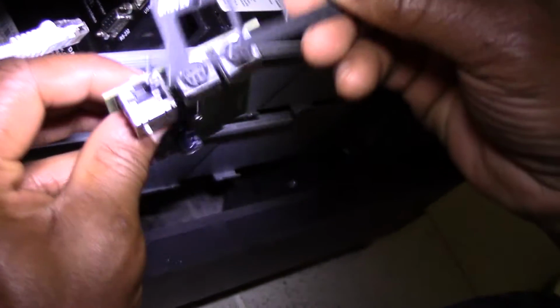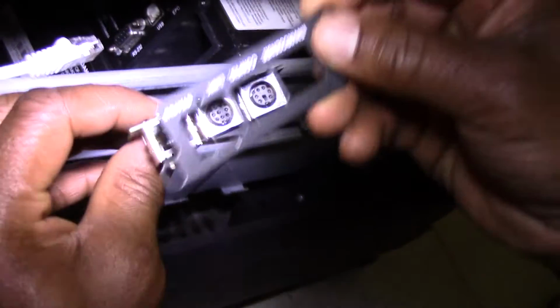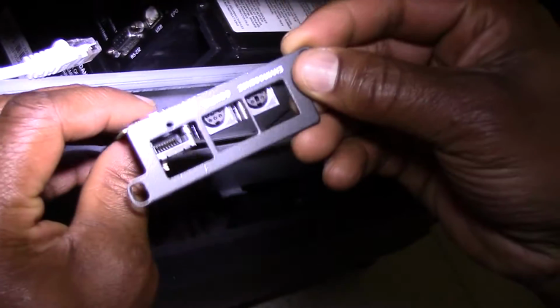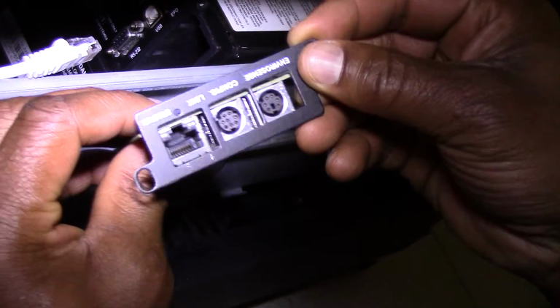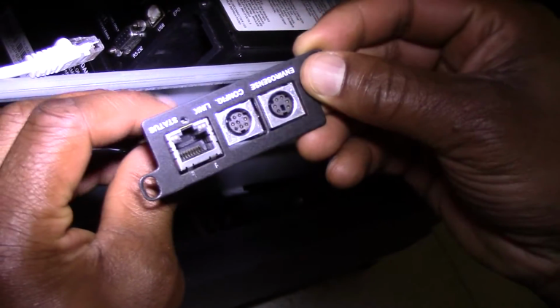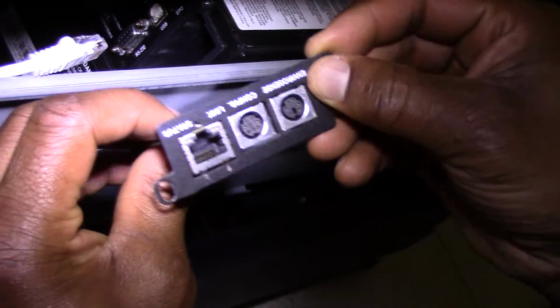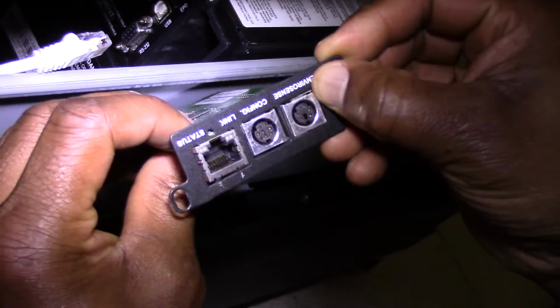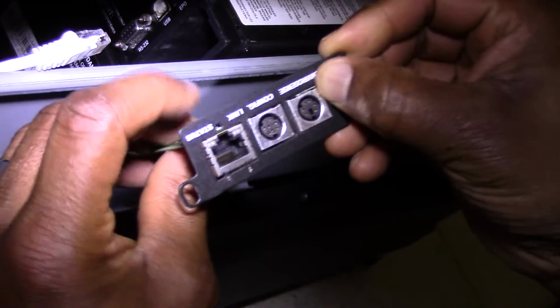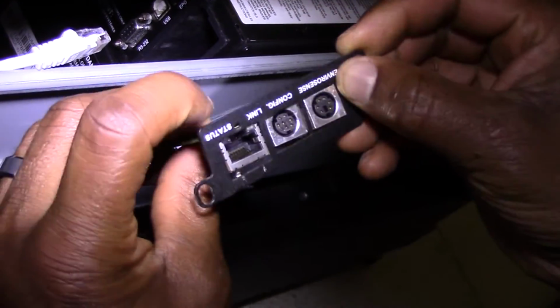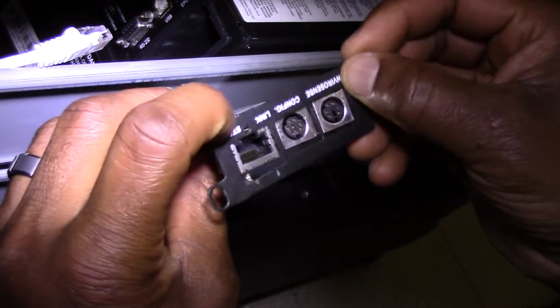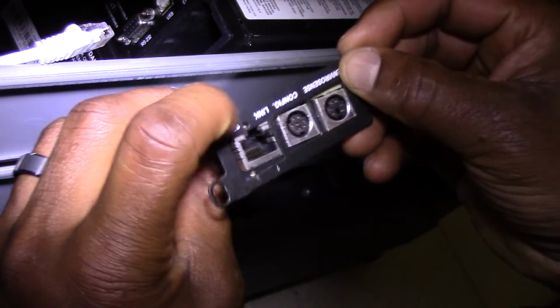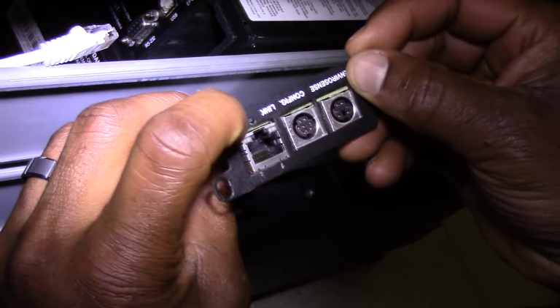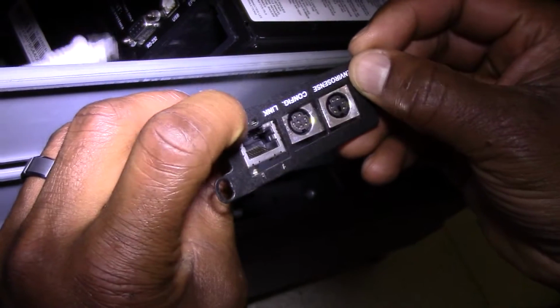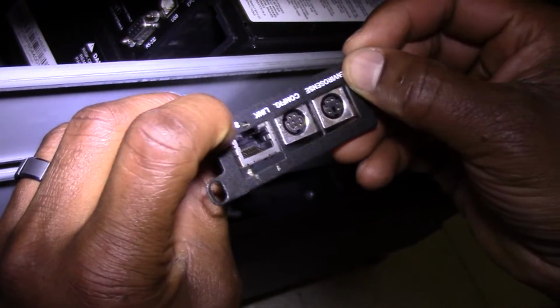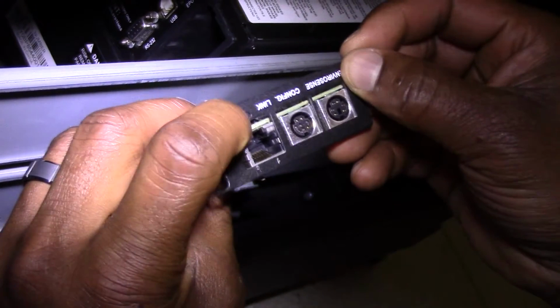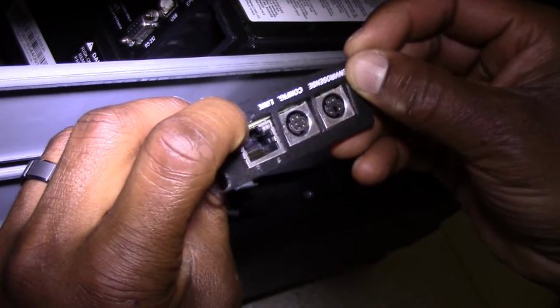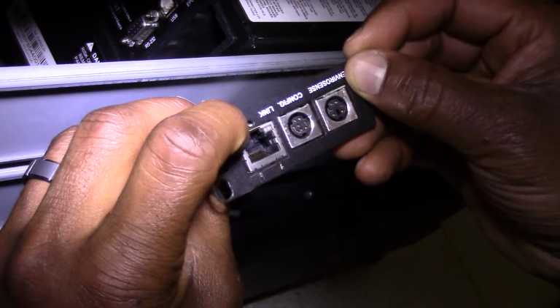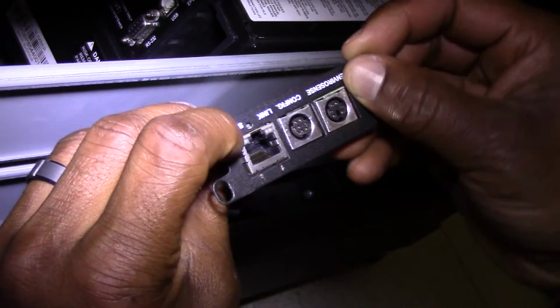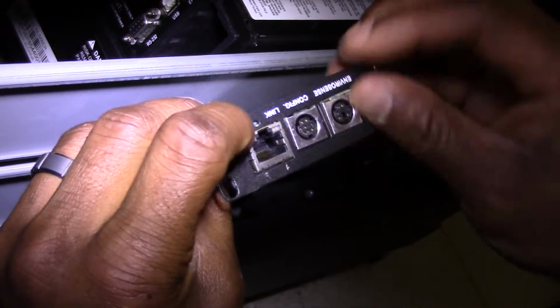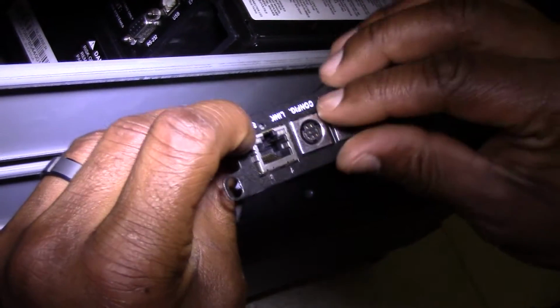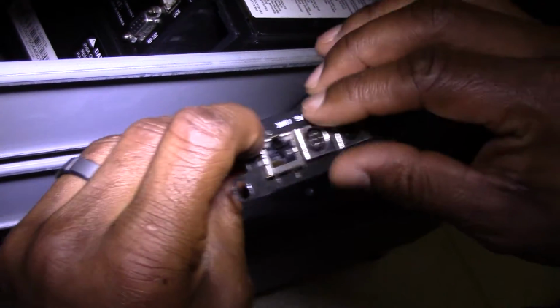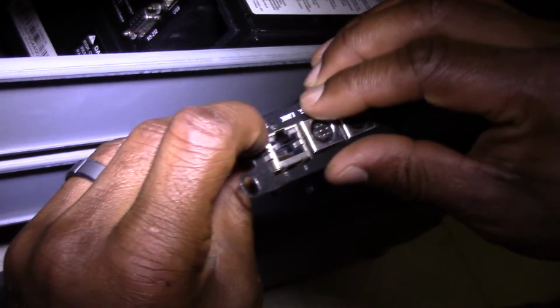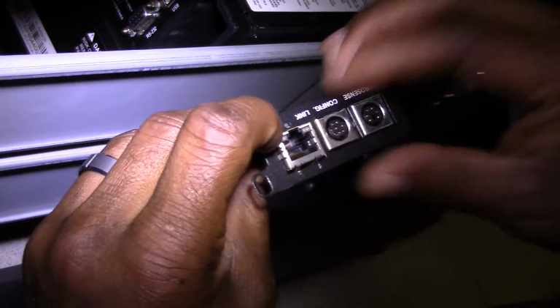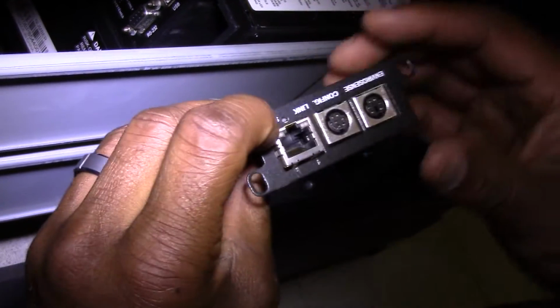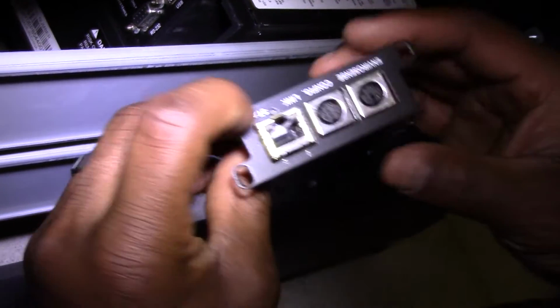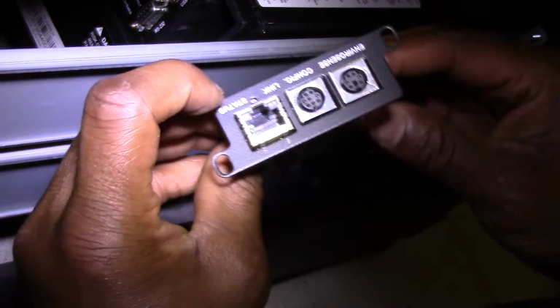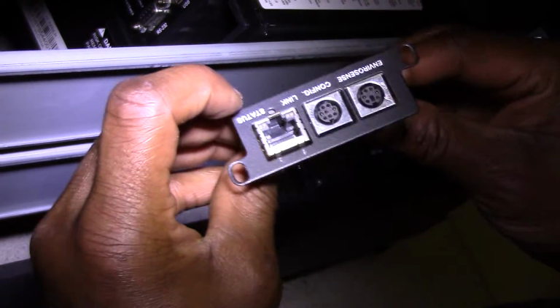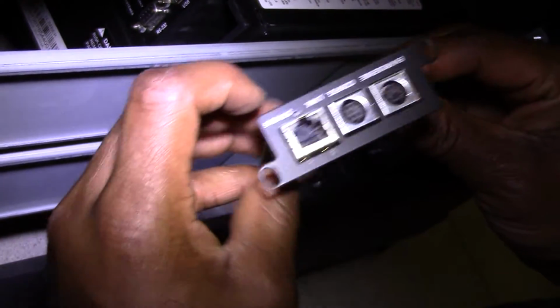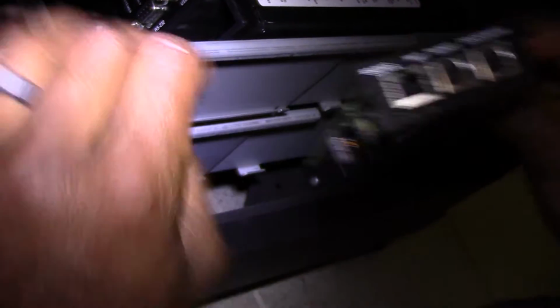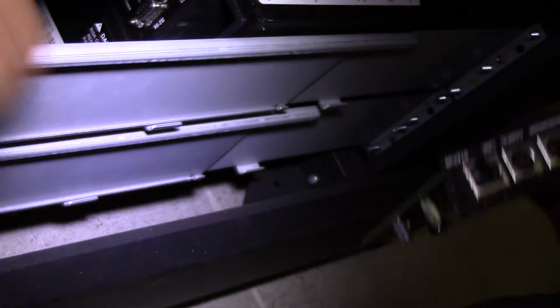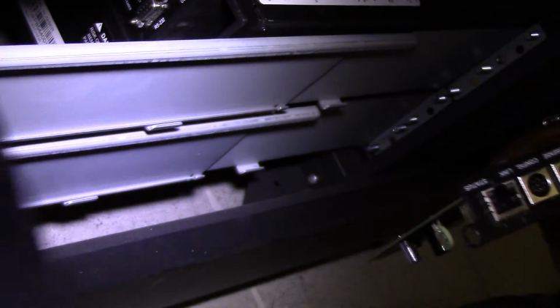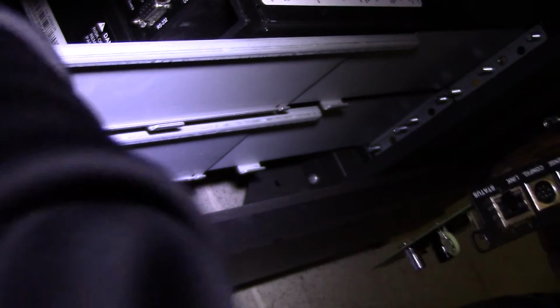Attach them to the new web card — attach the faceplate first, and then attach the ethernet cable.